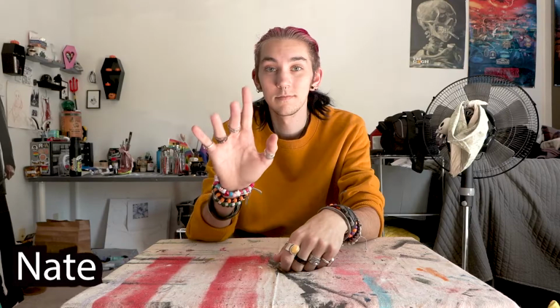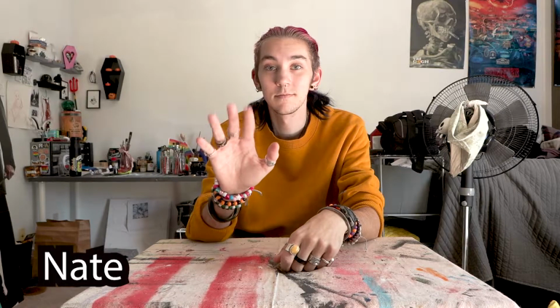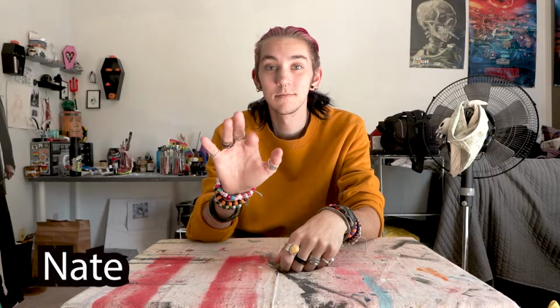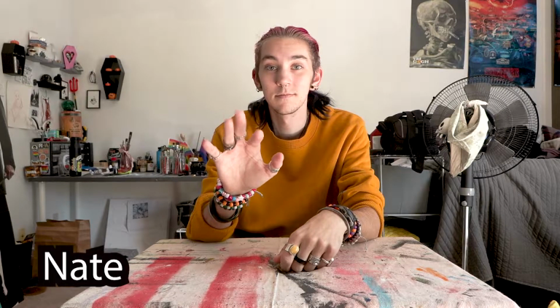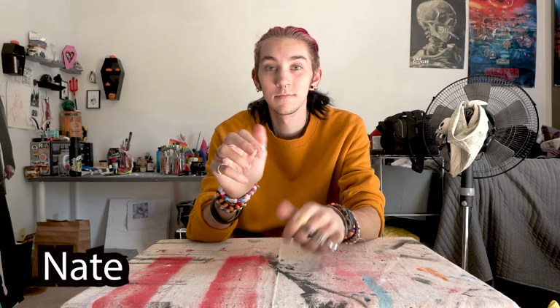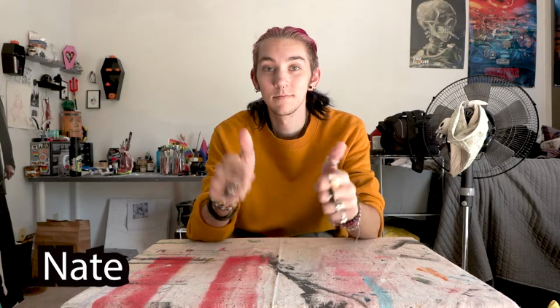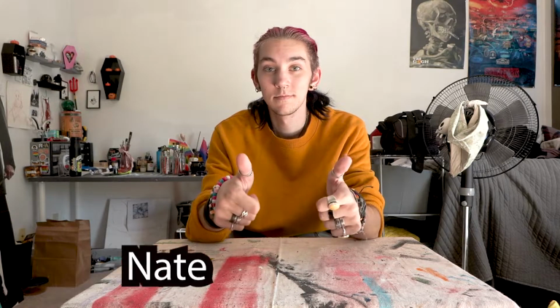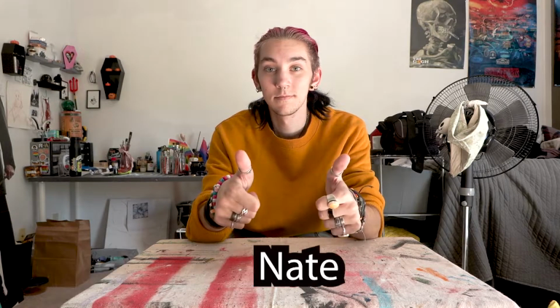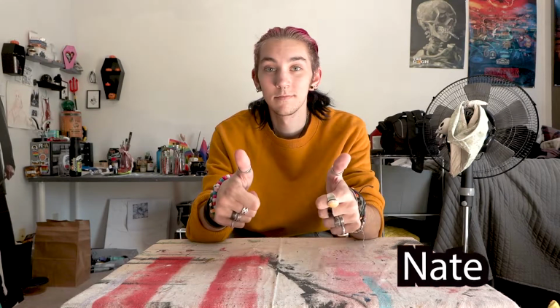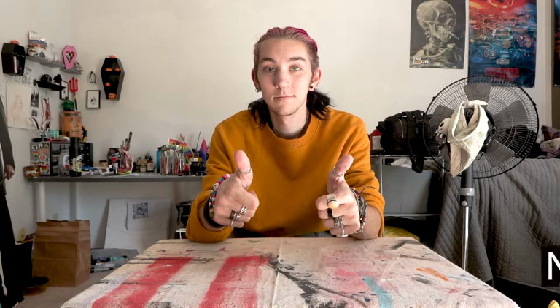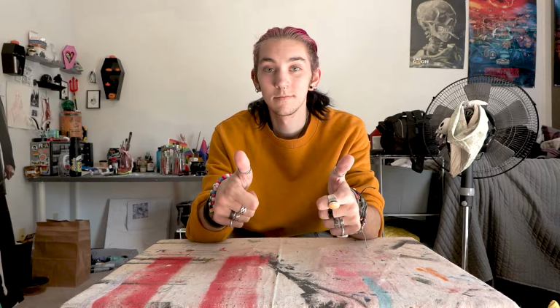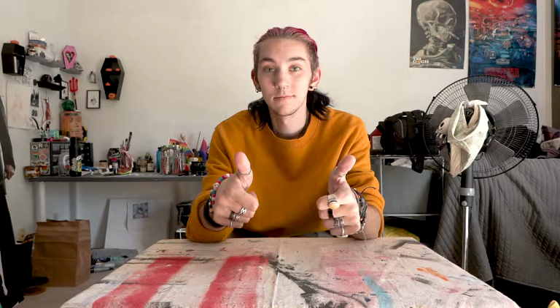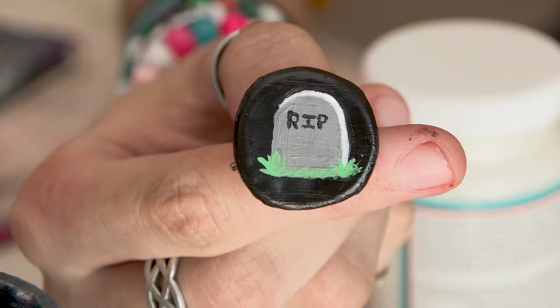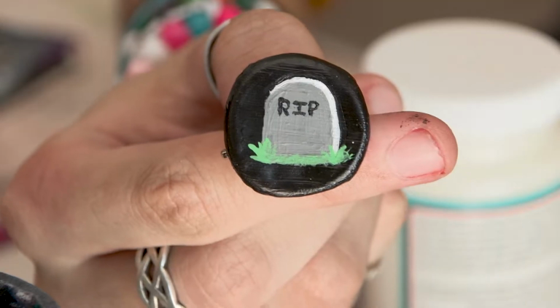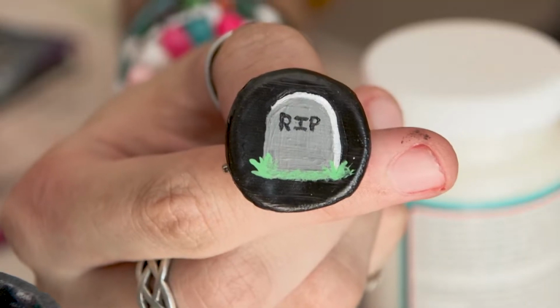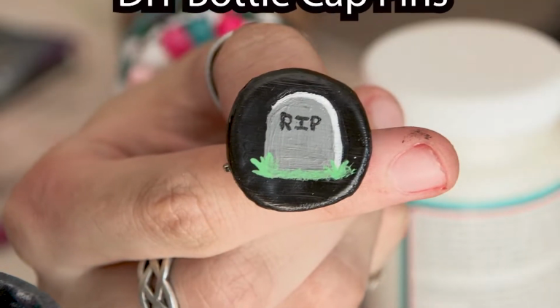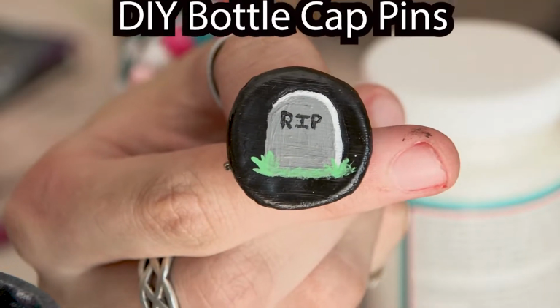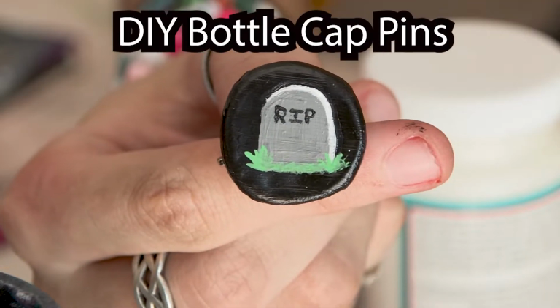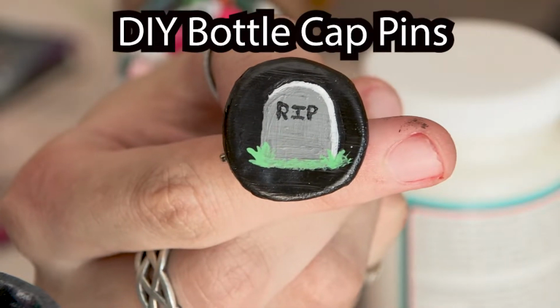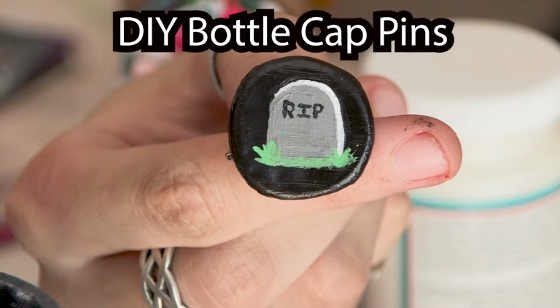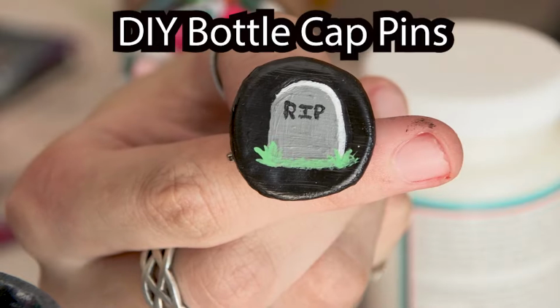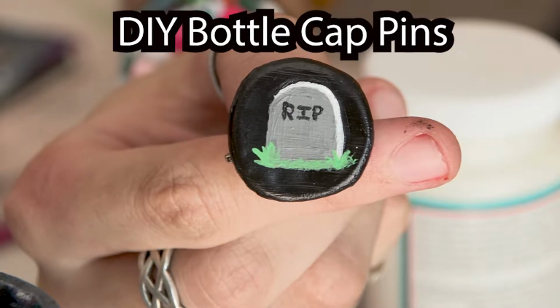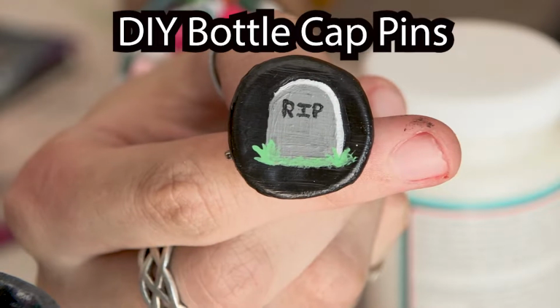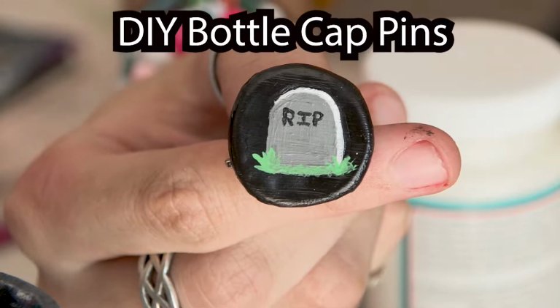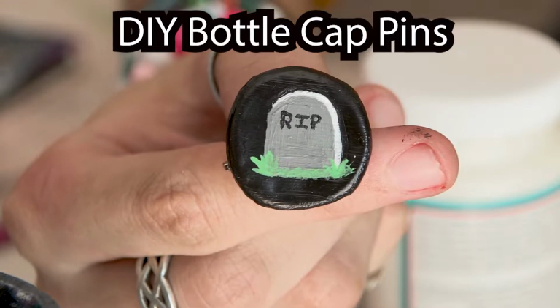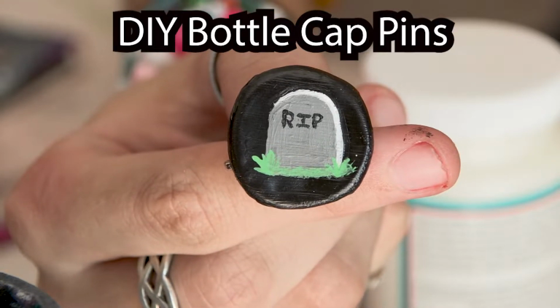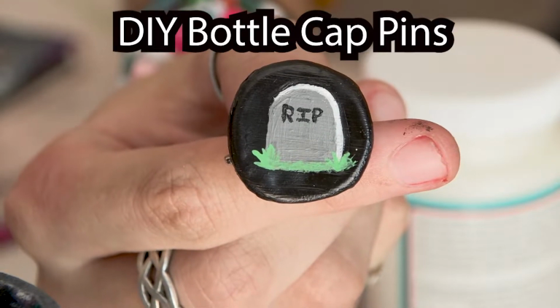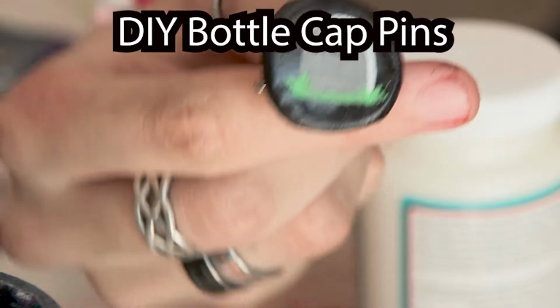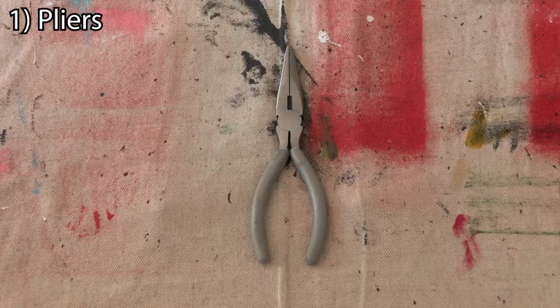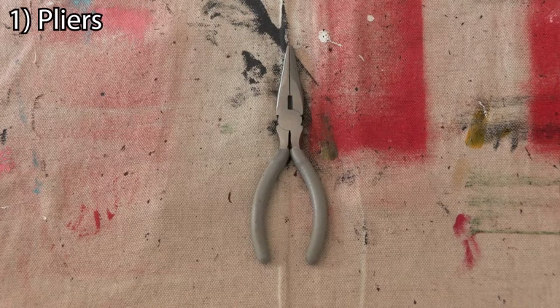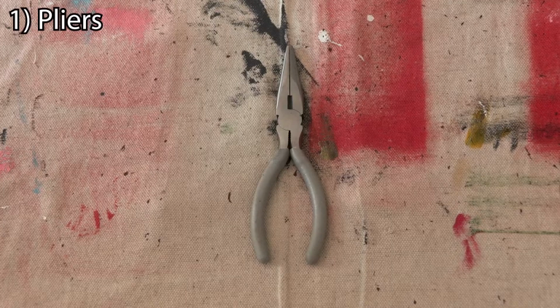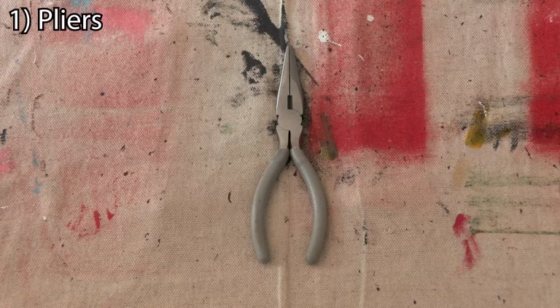Hey, what's up, I'm Nate and today I'm gonna teach you how to make DIY bottle cap pins from stuff you probably have around the house.